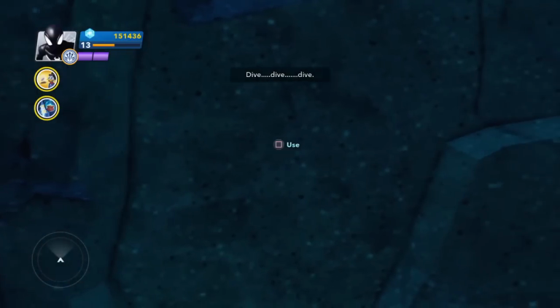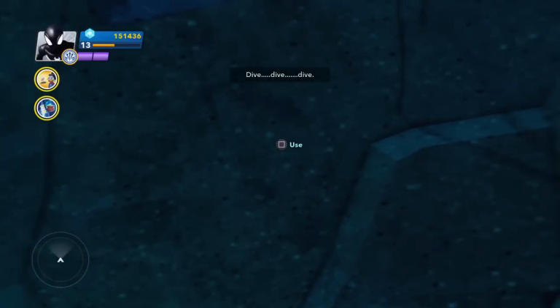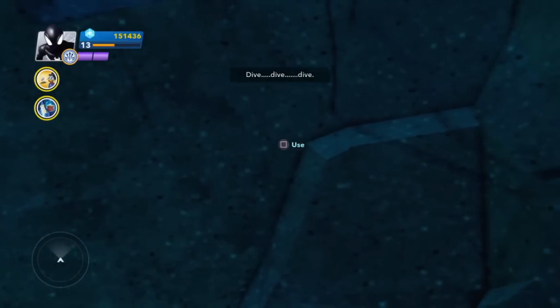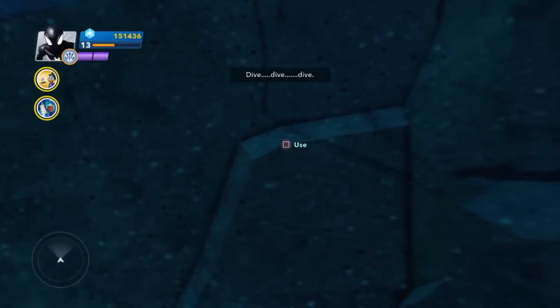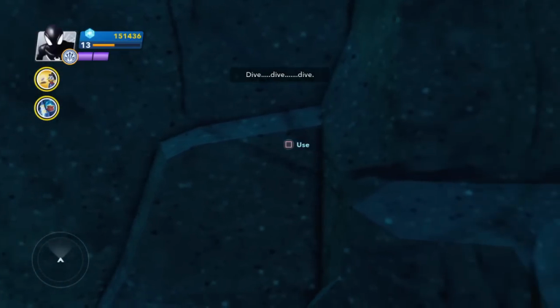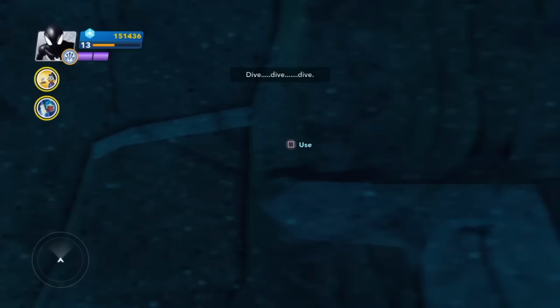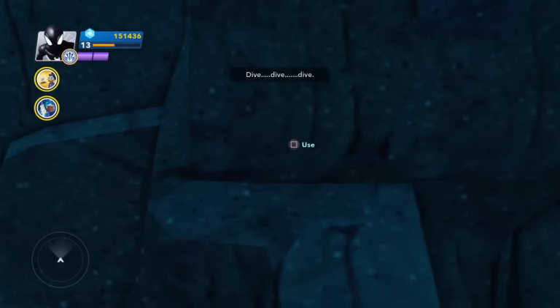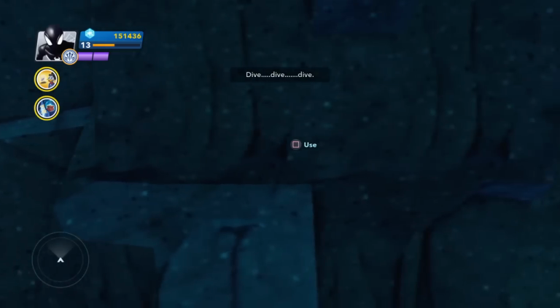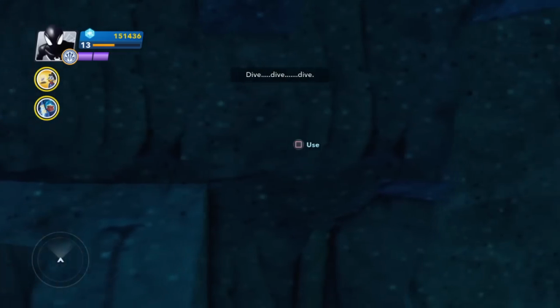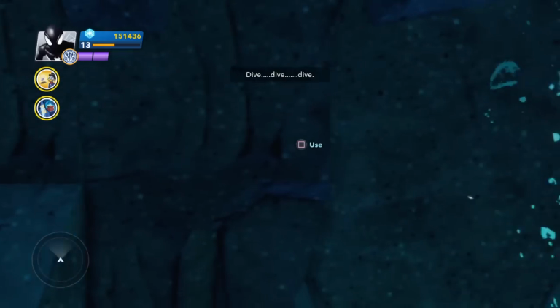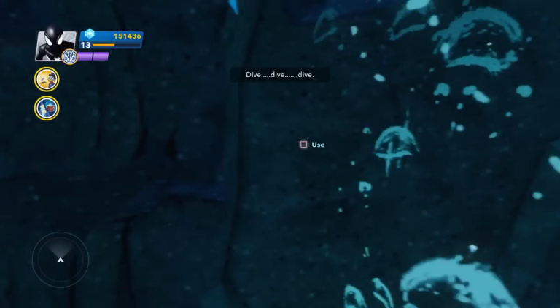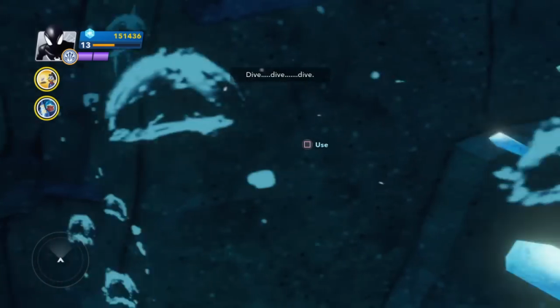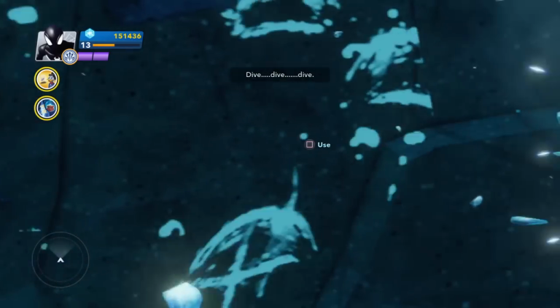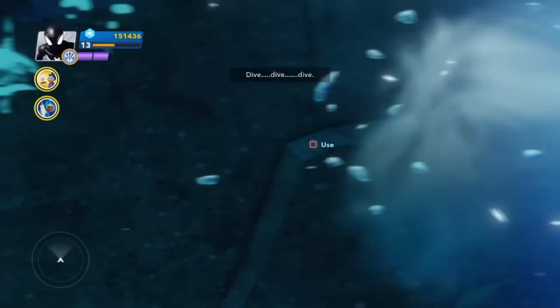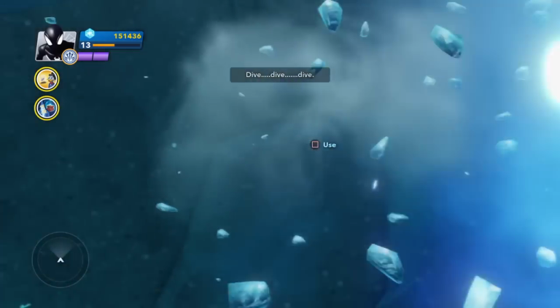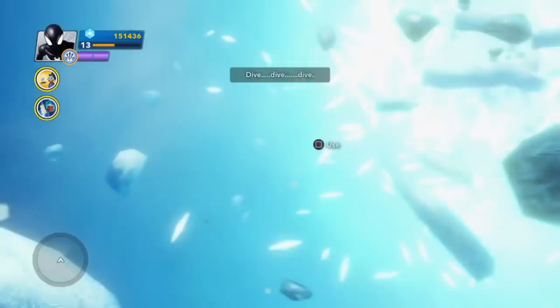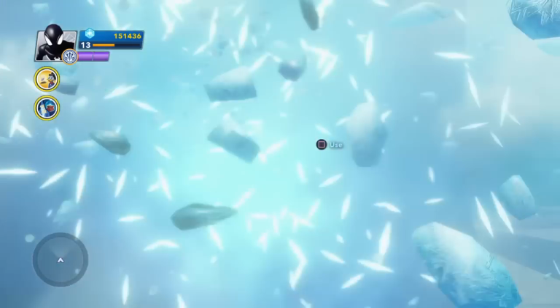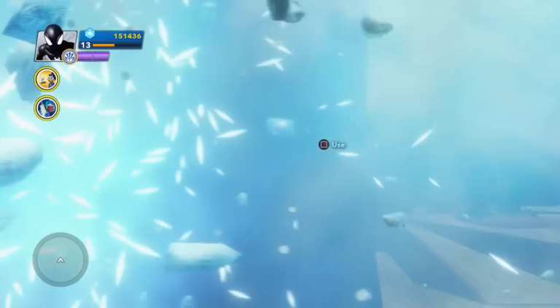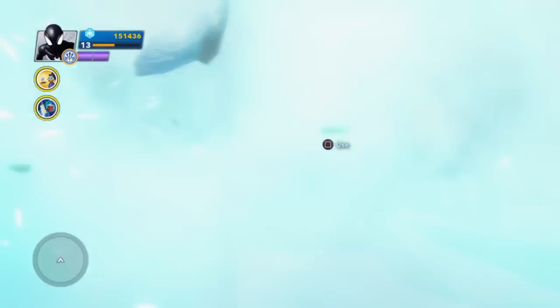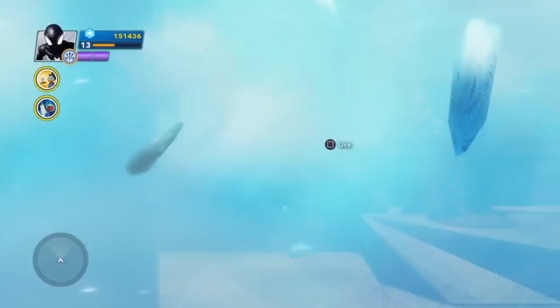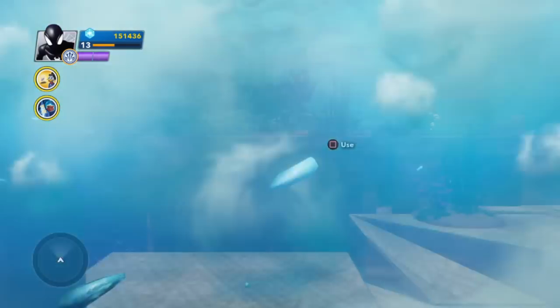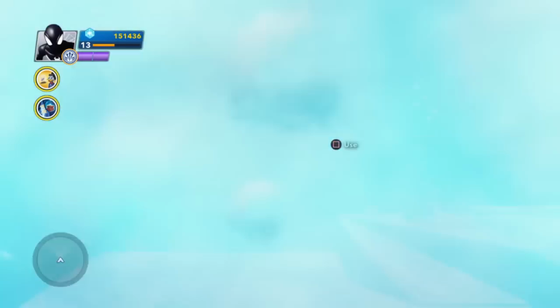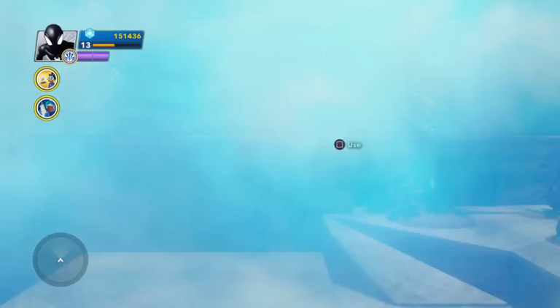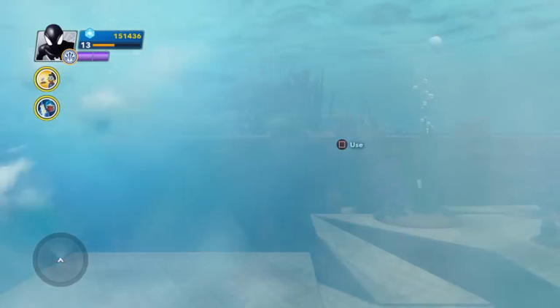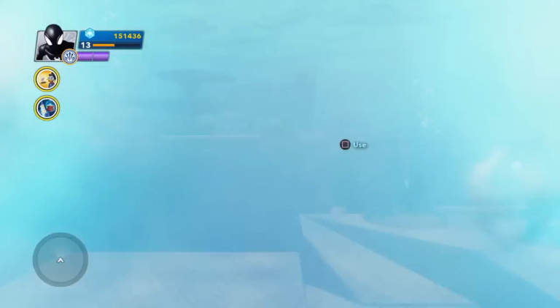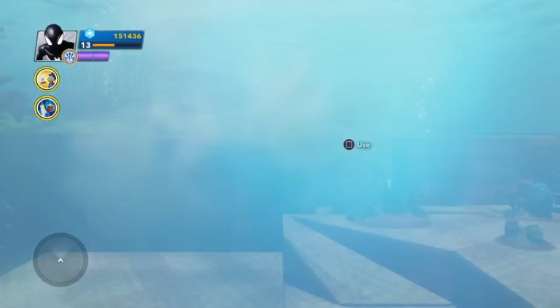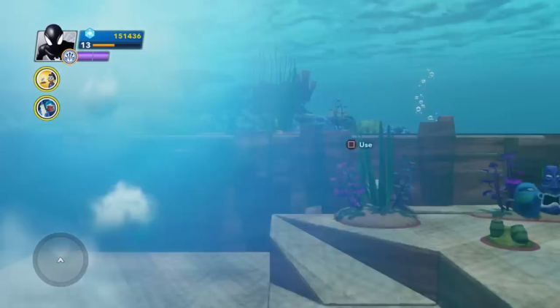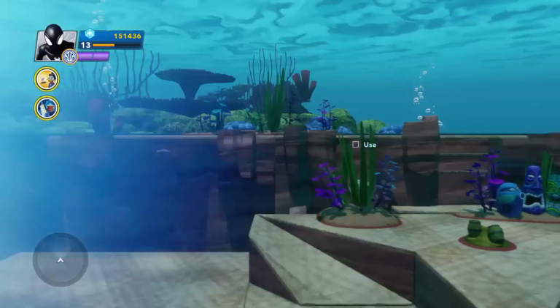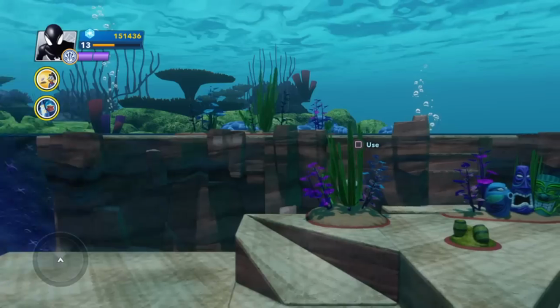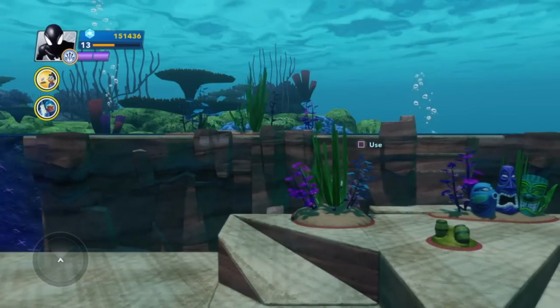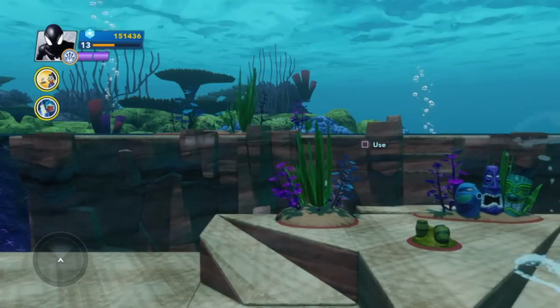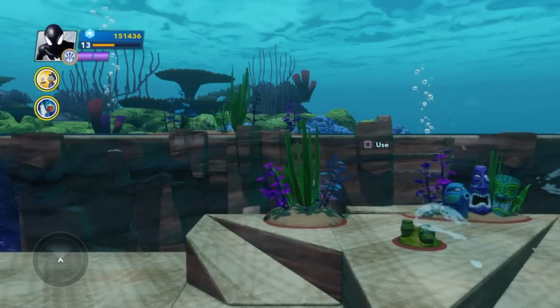Dive! Dive! Dive! Ooh, bubbles! Okay, so we're under the sea.